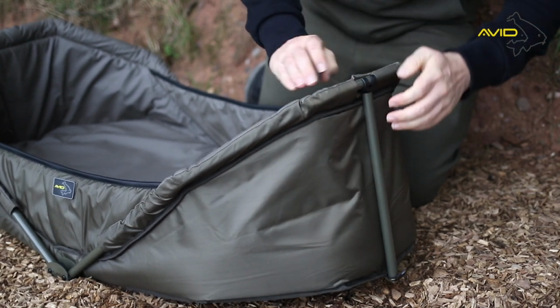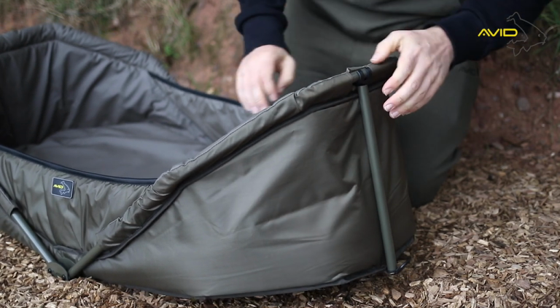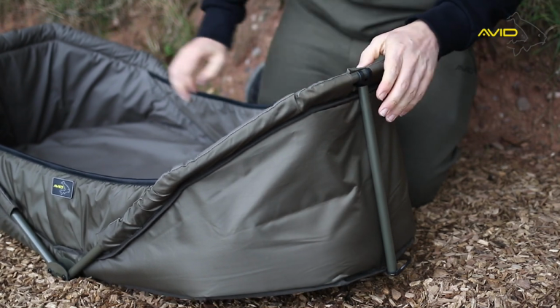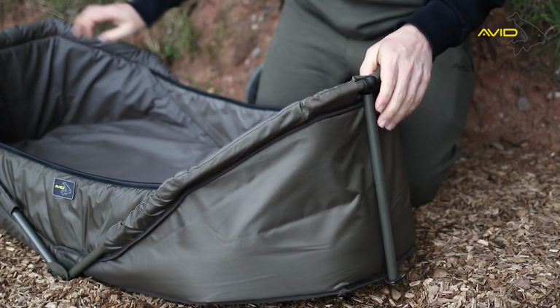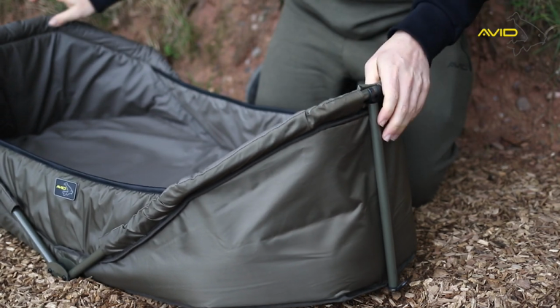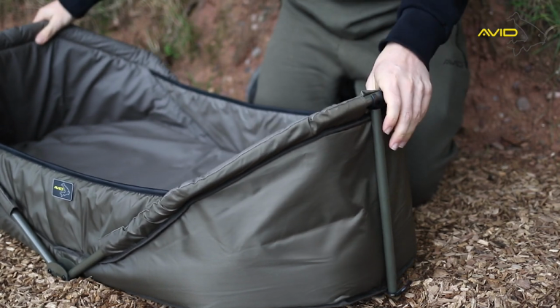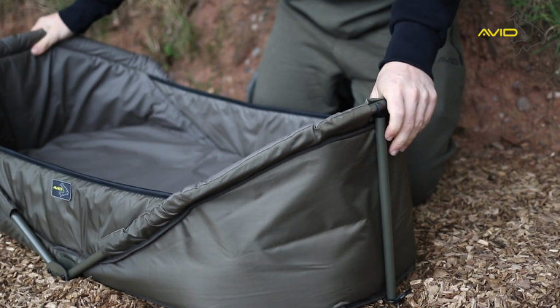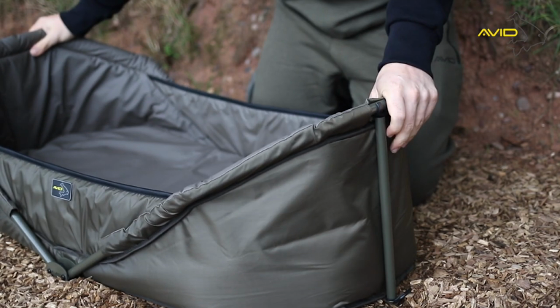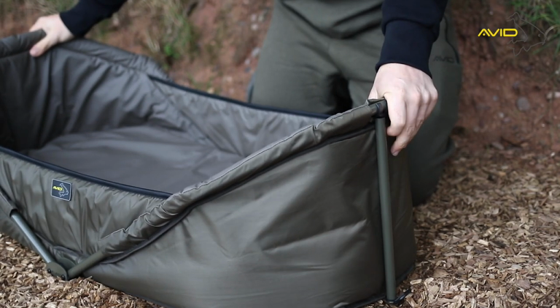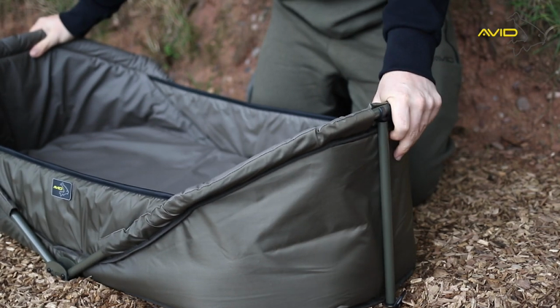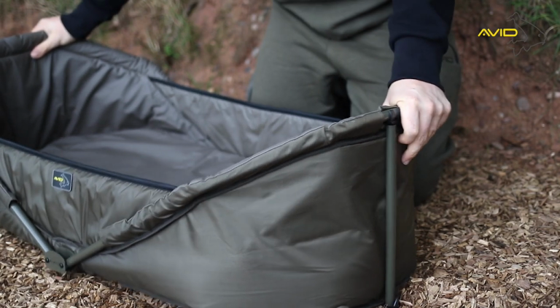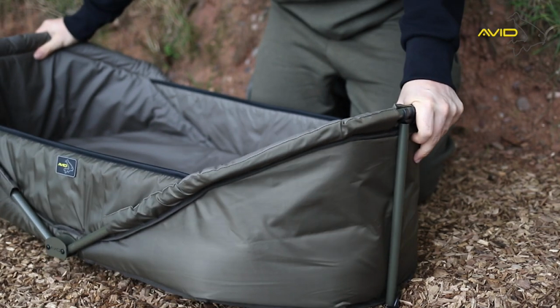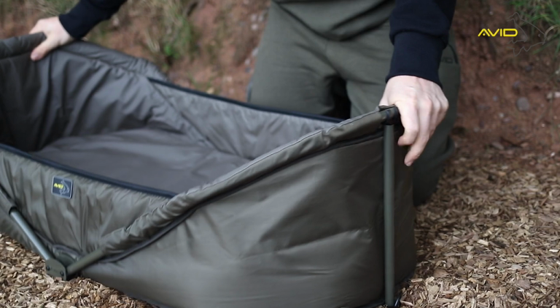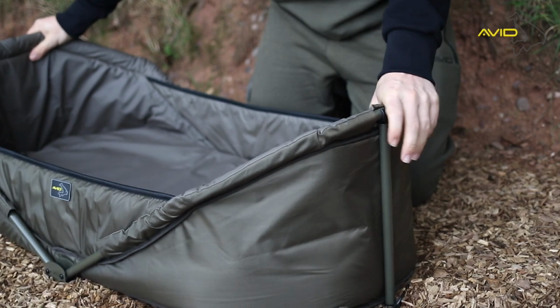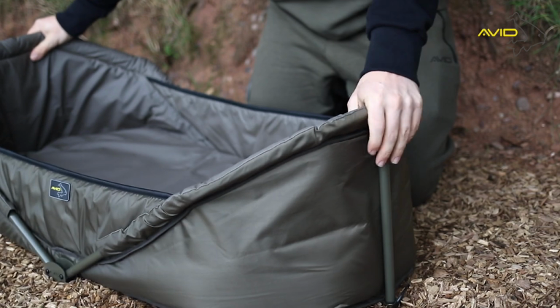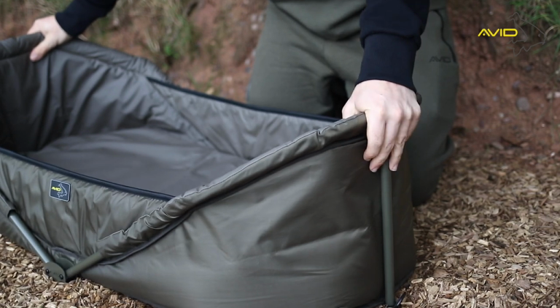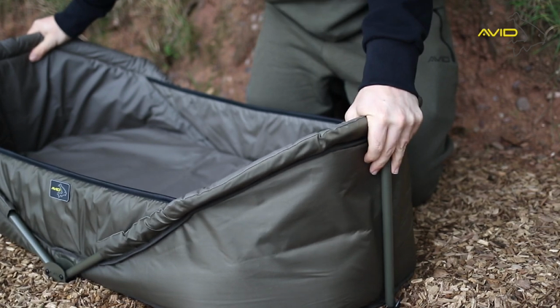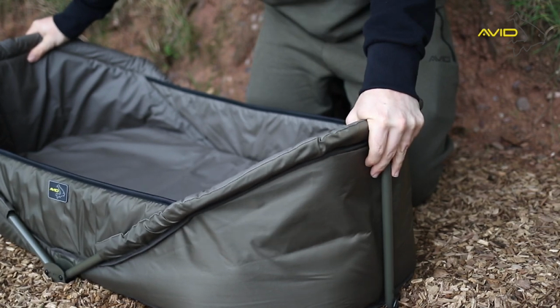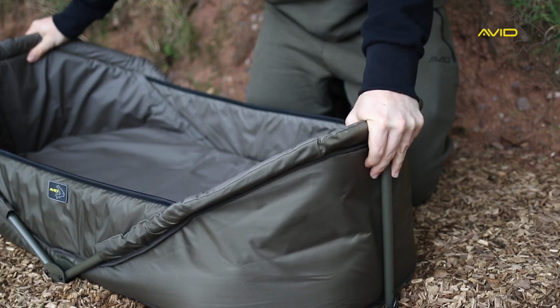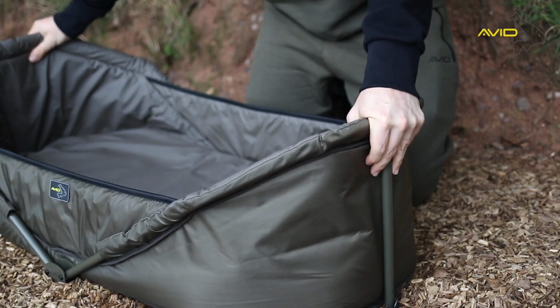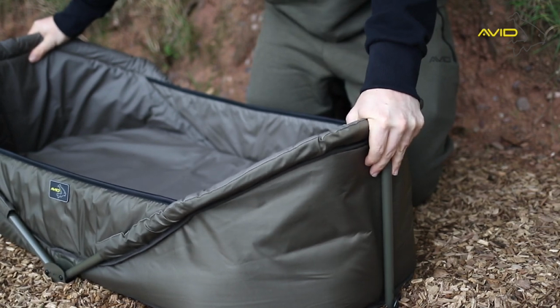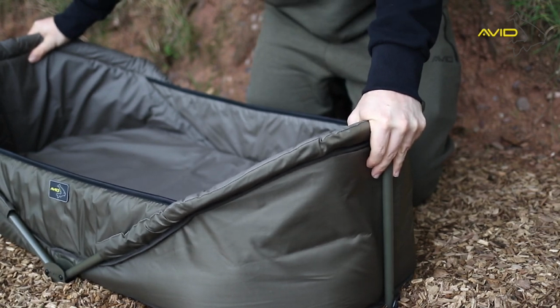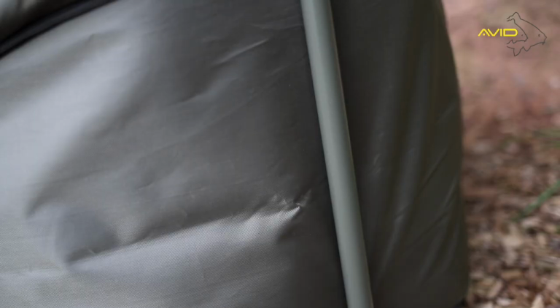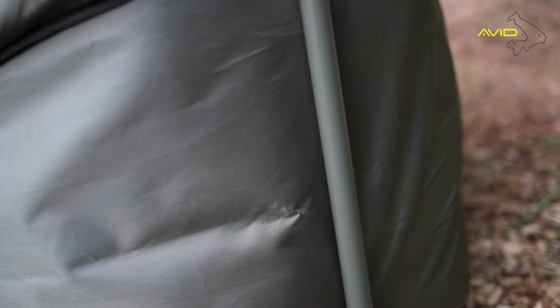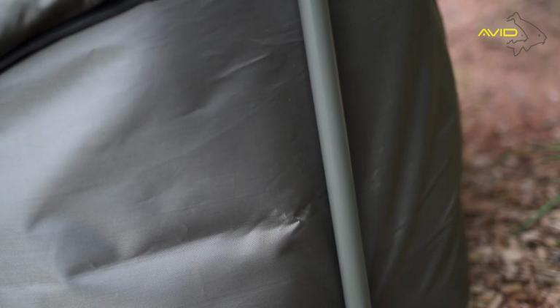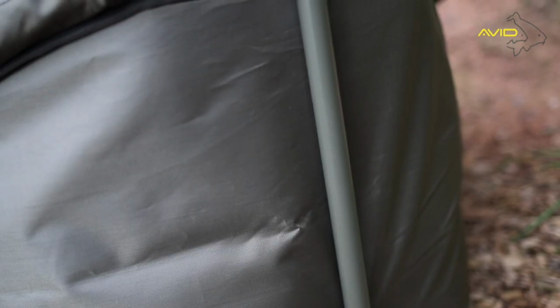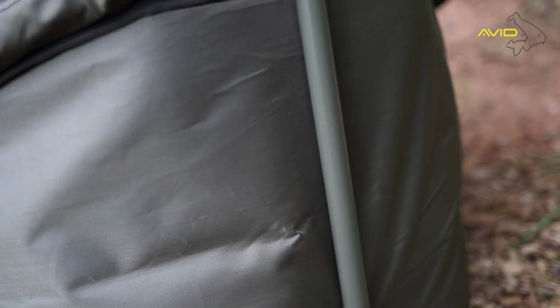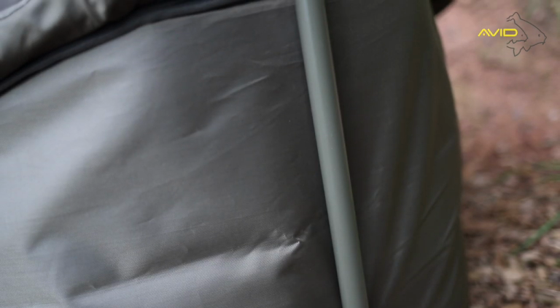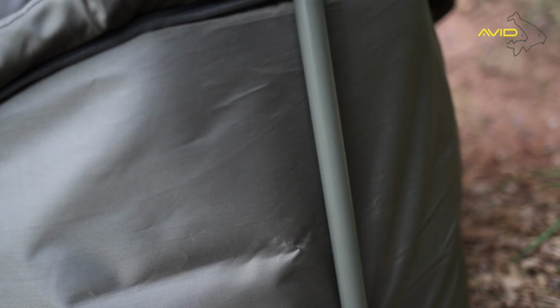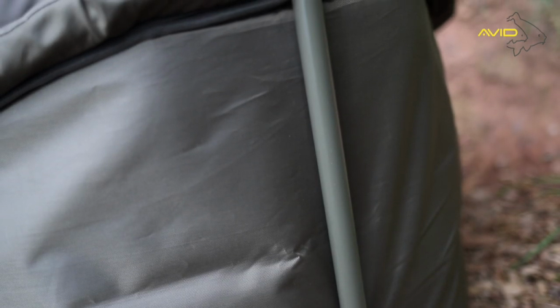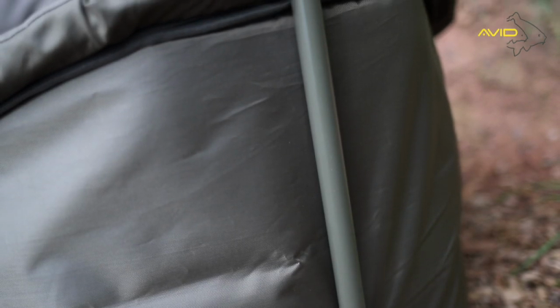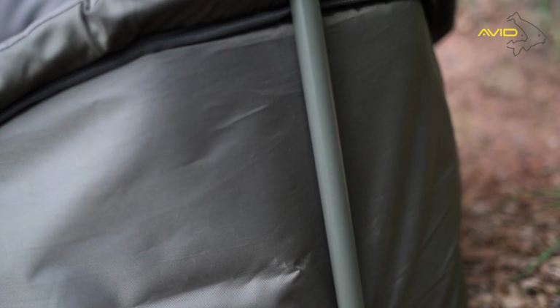The Captive Carp Cots feature a super strong frame with side stability bars and high walled sides to provide optimum fish safety.